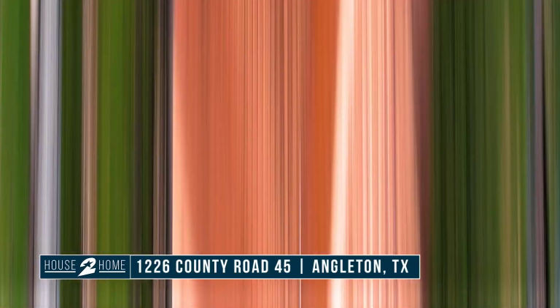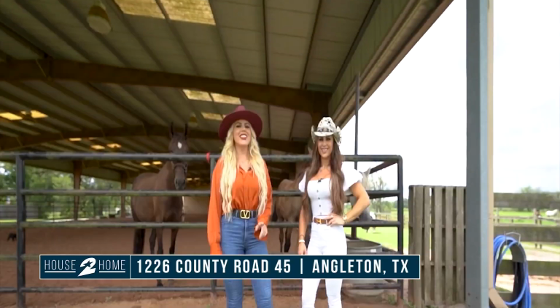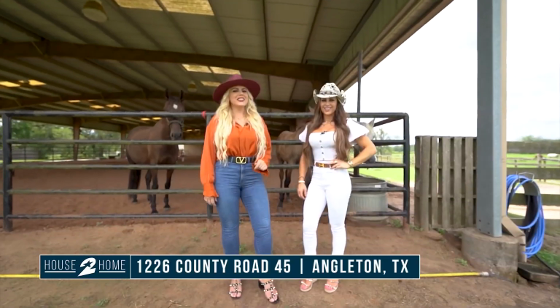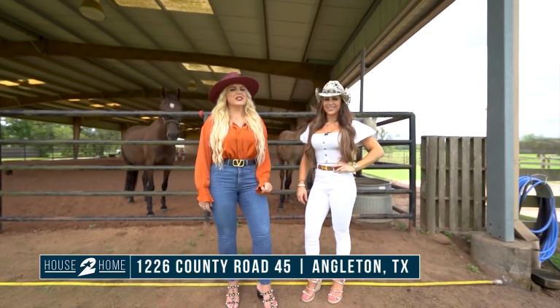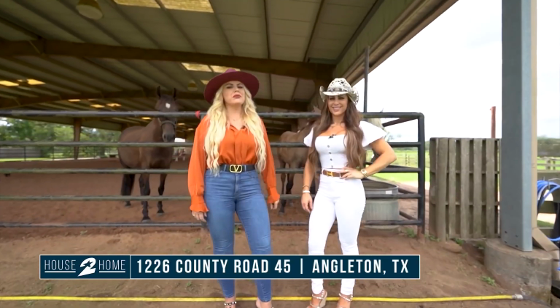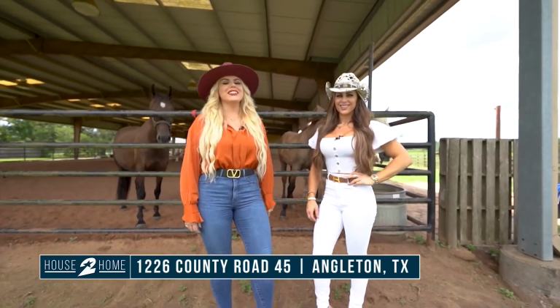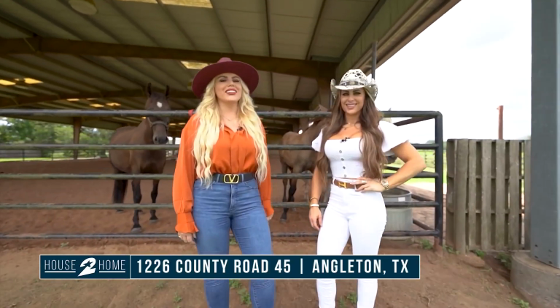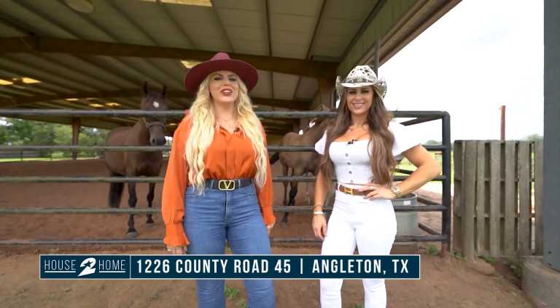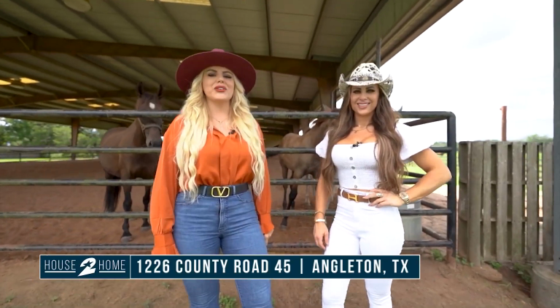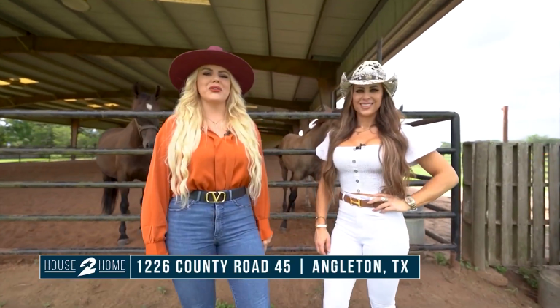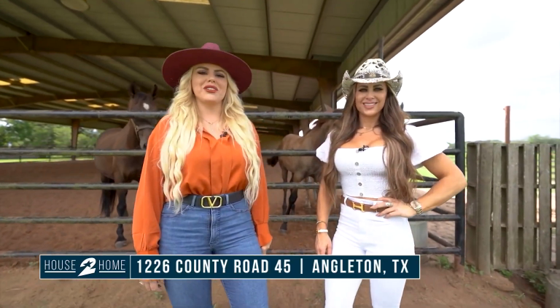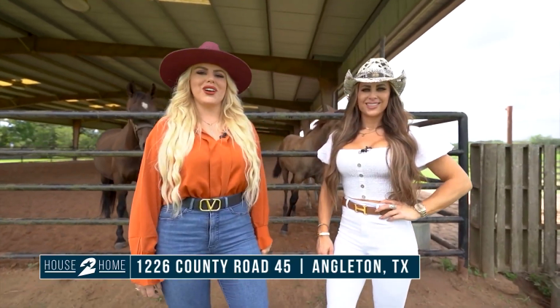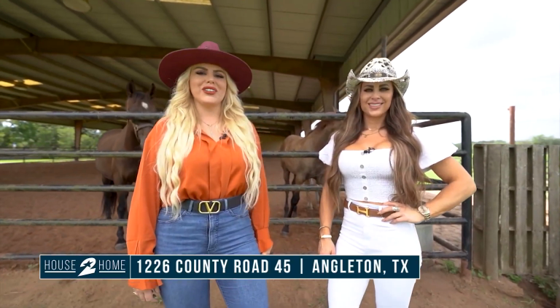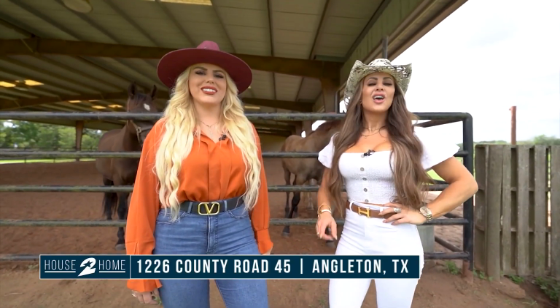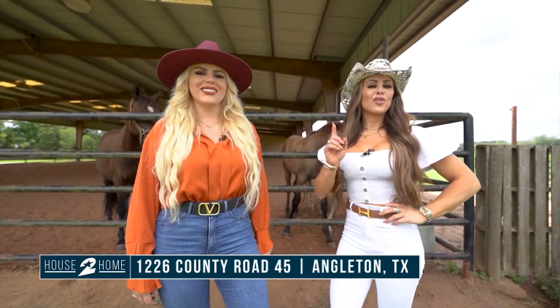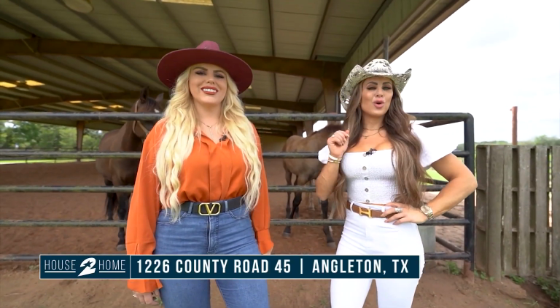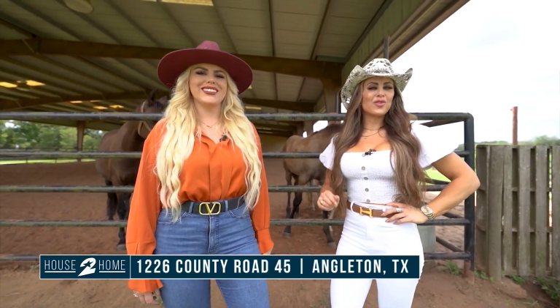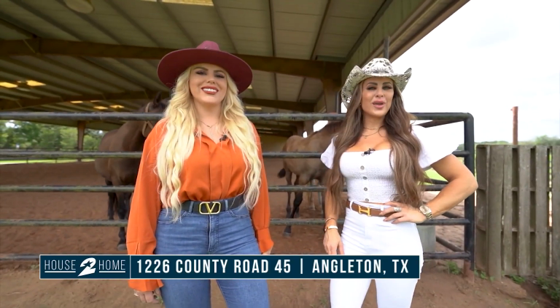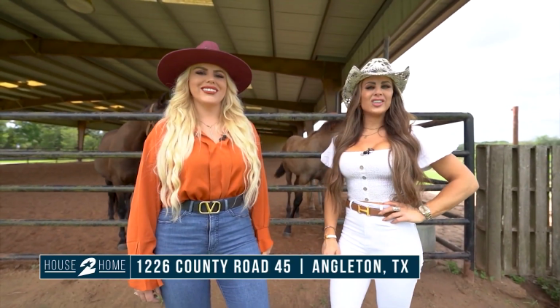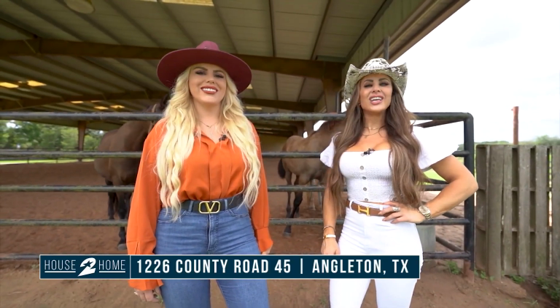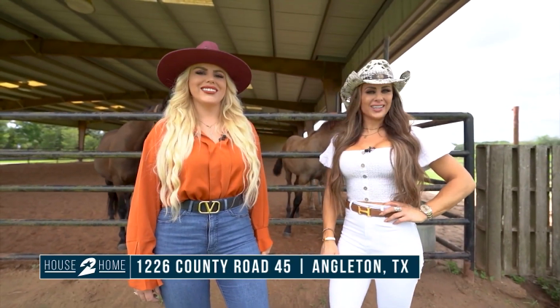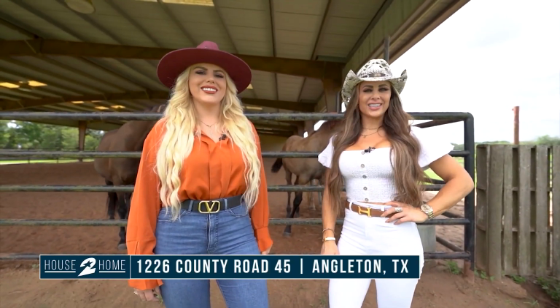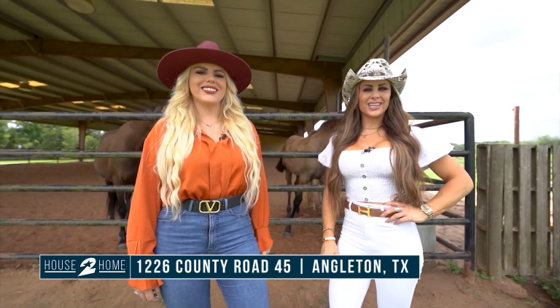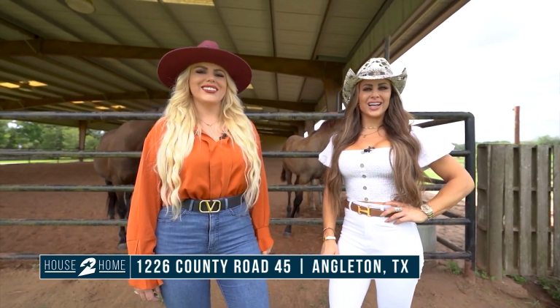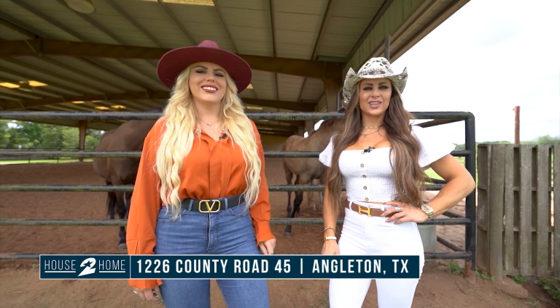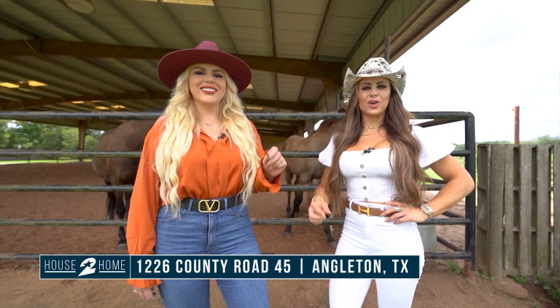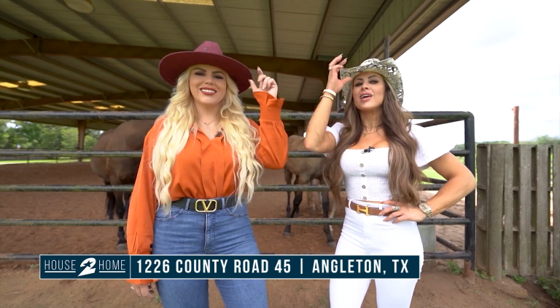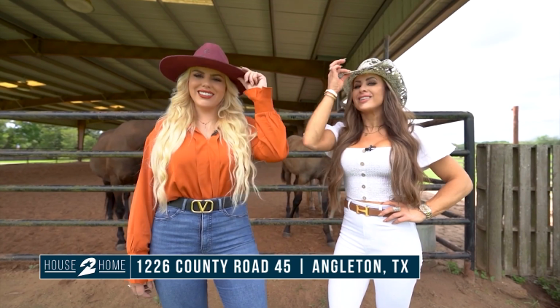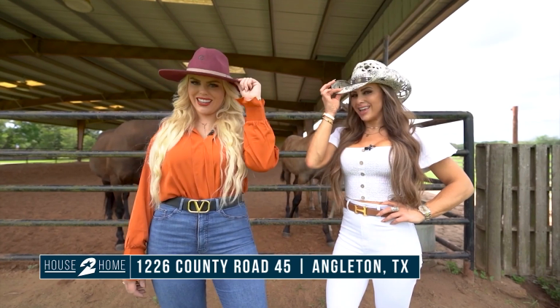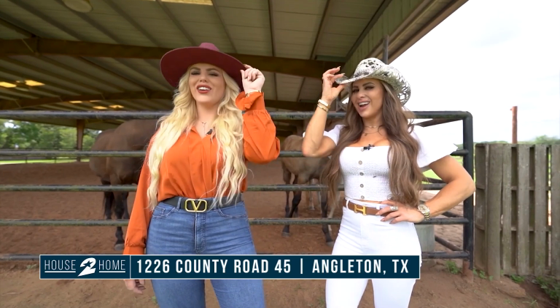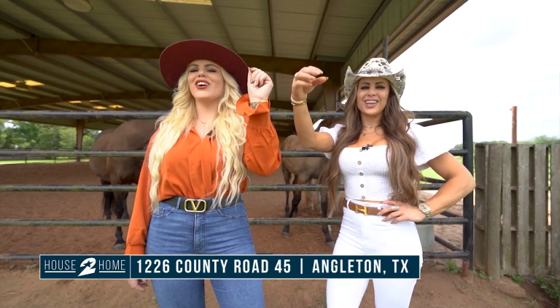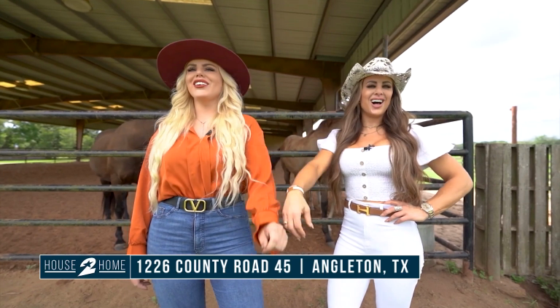This listing is priced at a little under $3 million. For more information, contact the Collective Group. Take care, y'all.